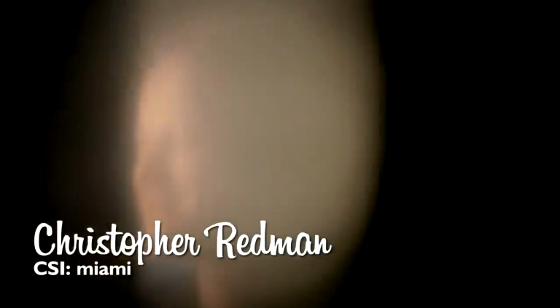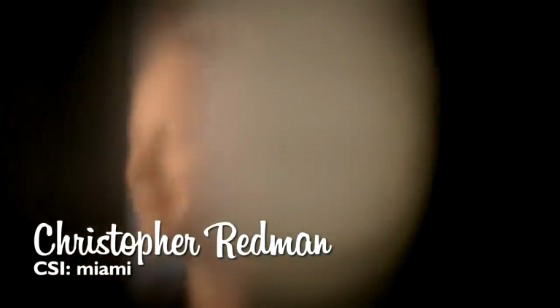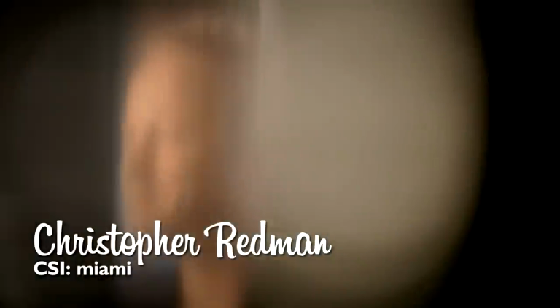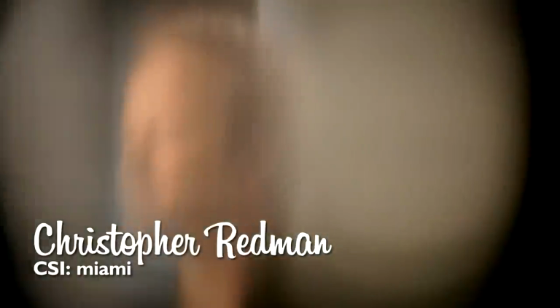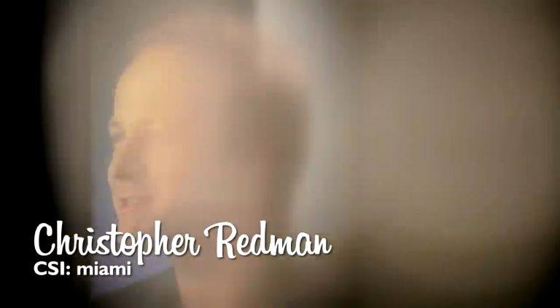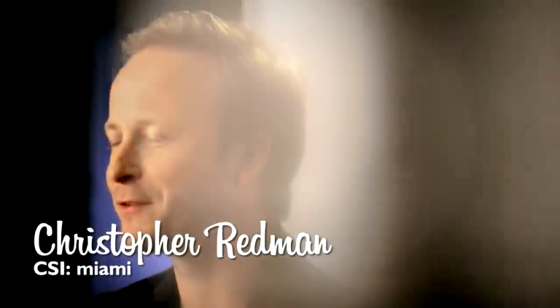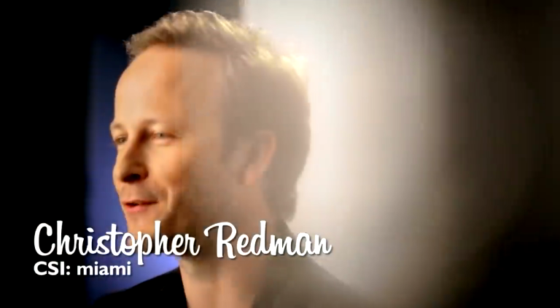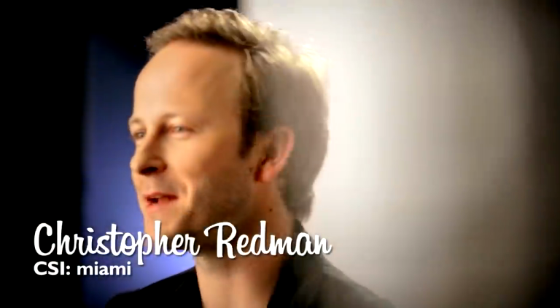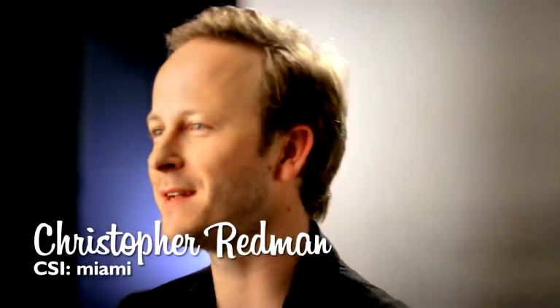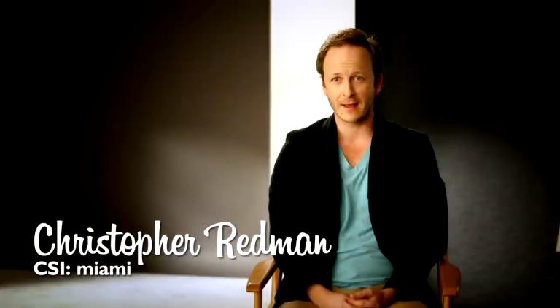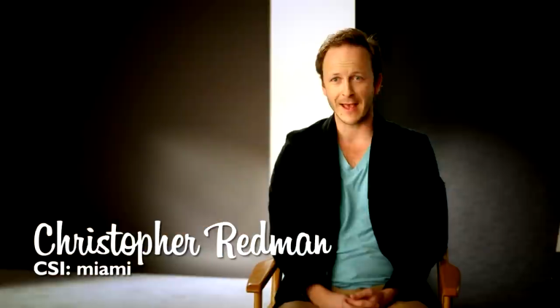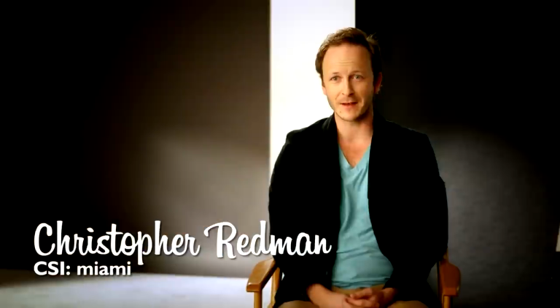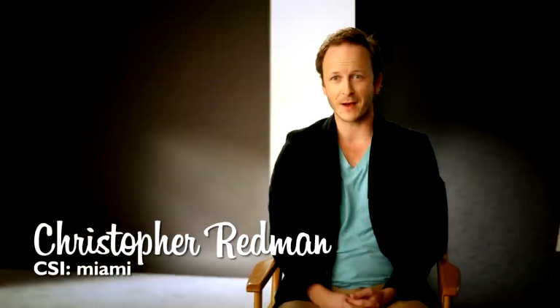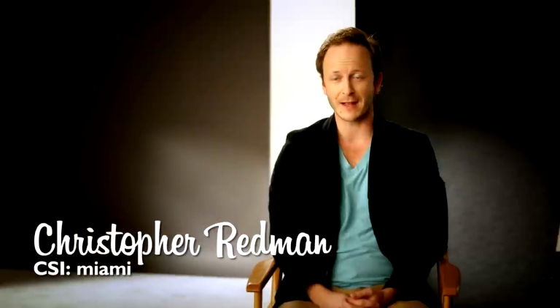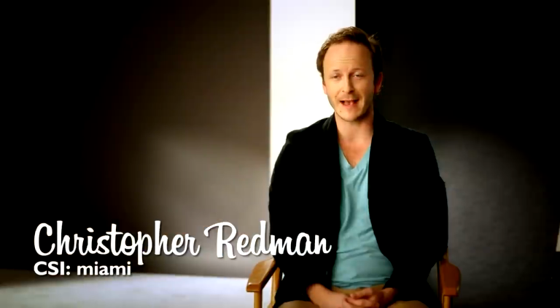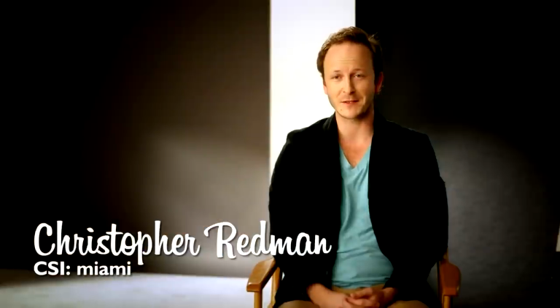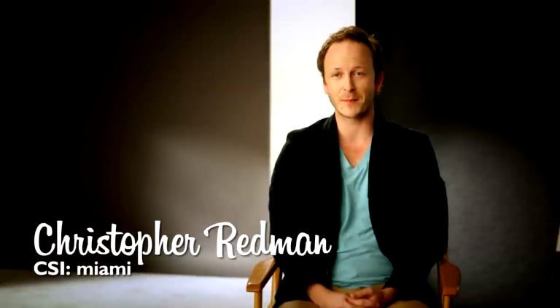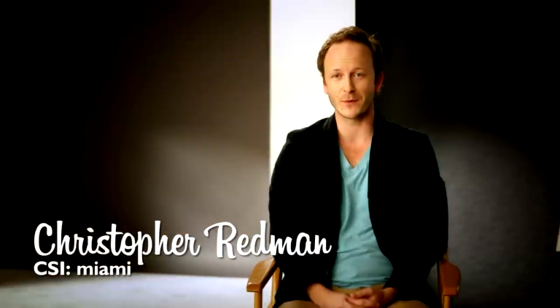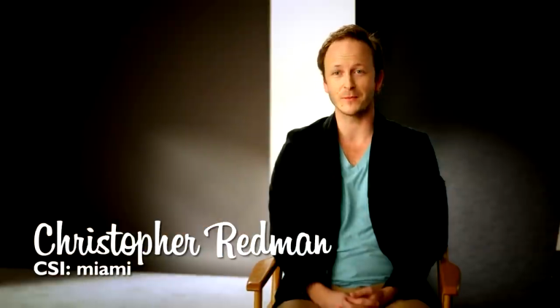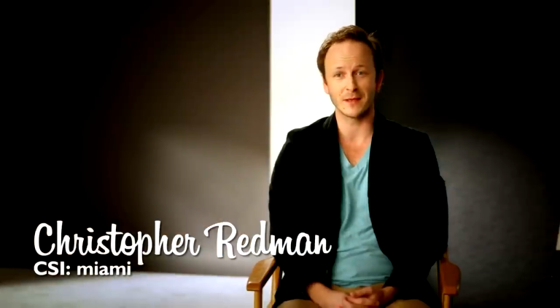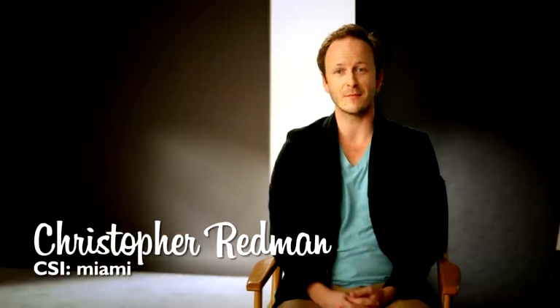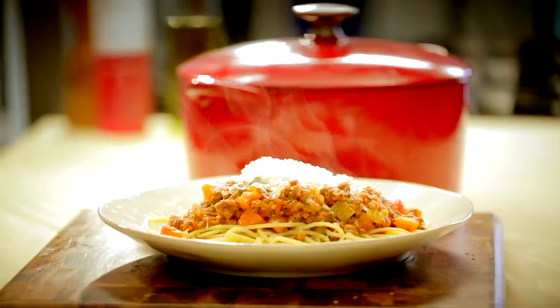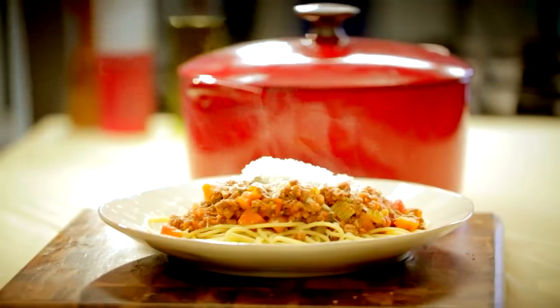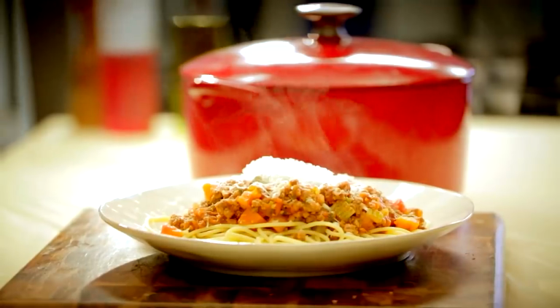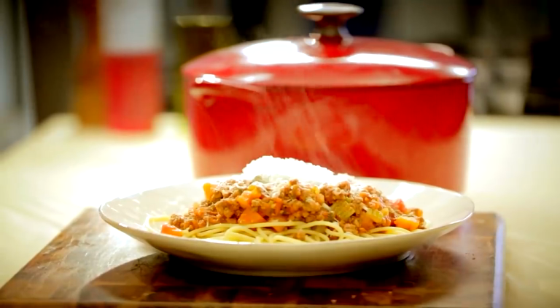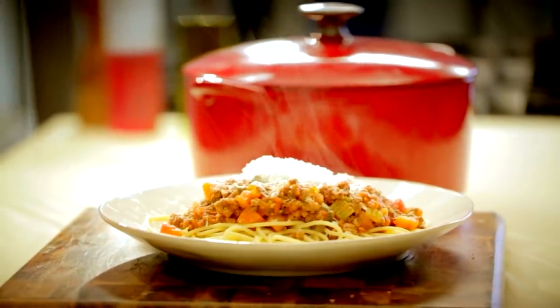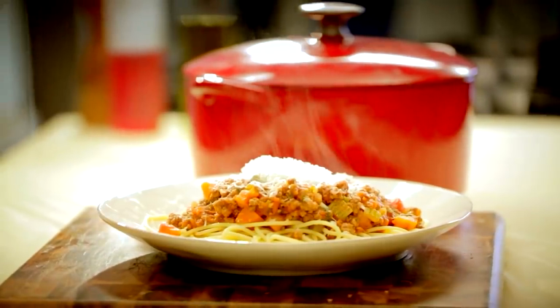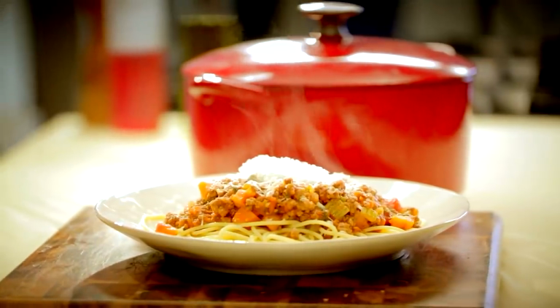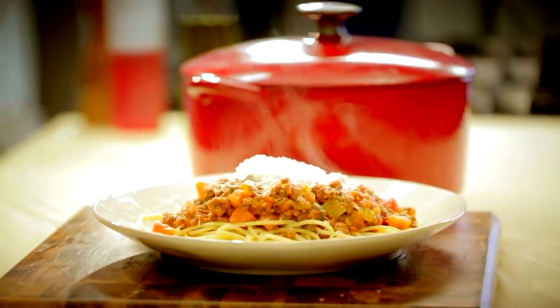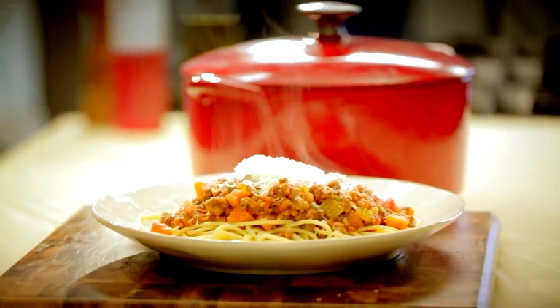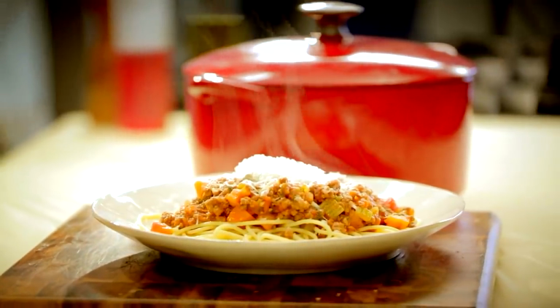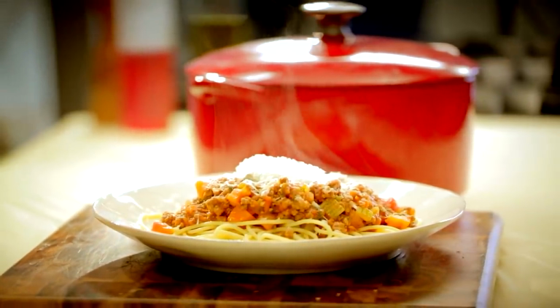My name's Christopher Redmond, and my last bite would be Mama Redmond's spaghetti bolognese.